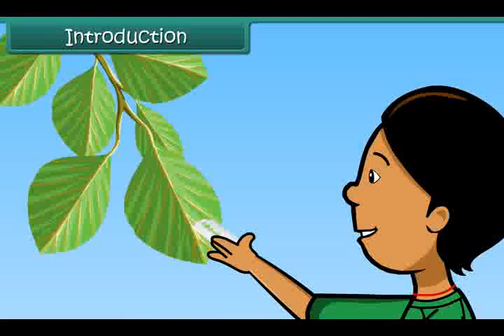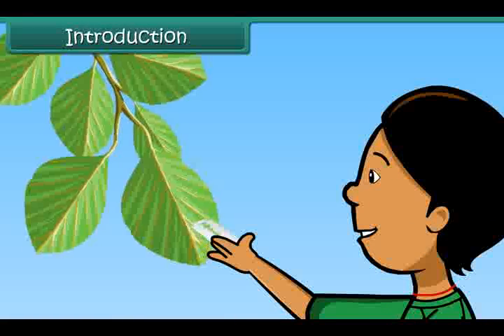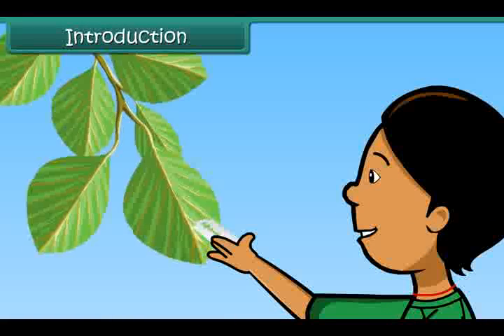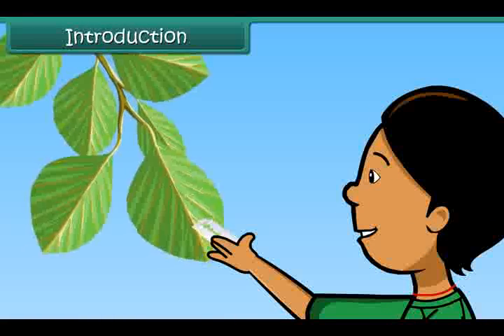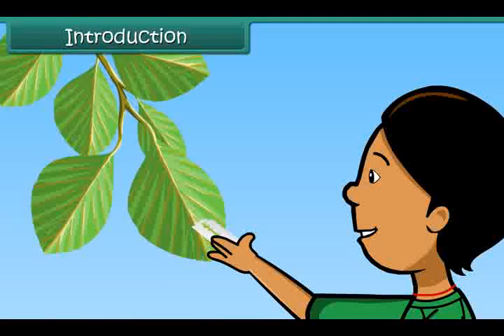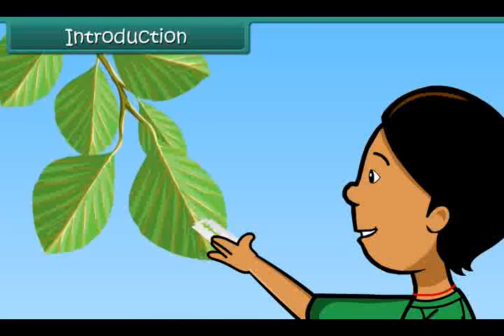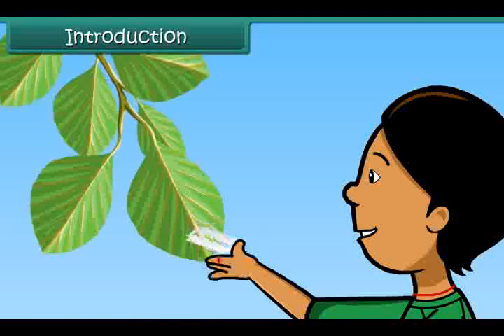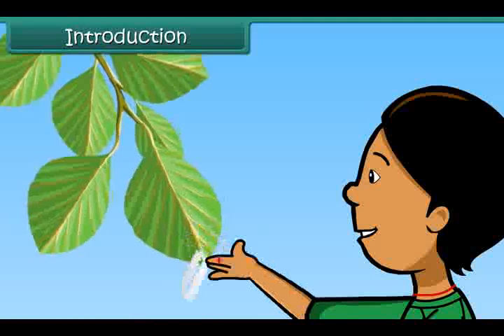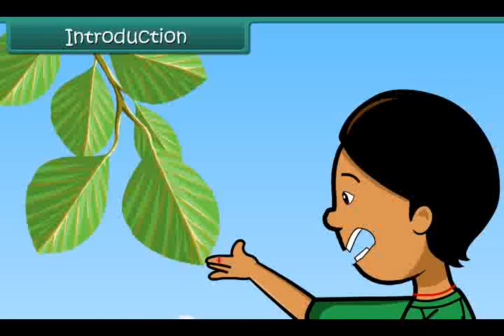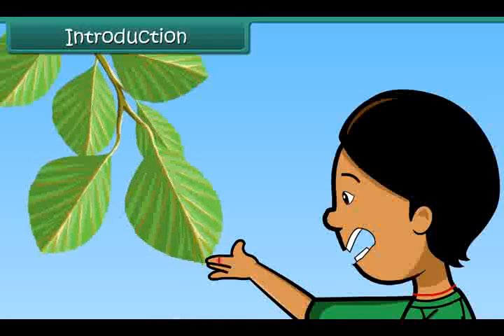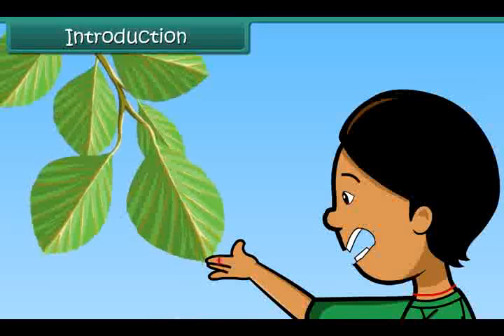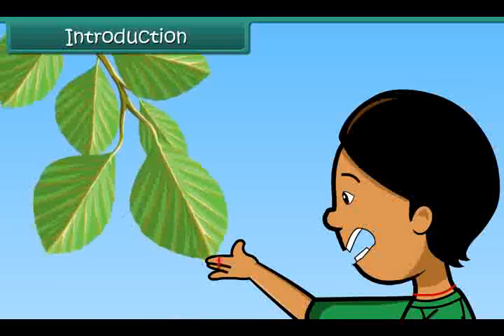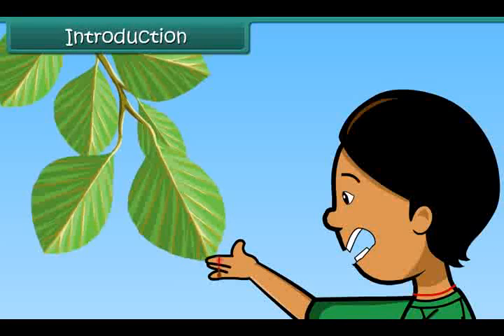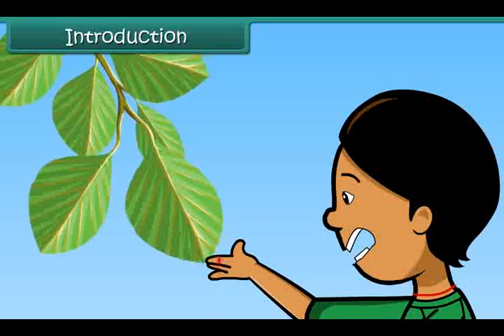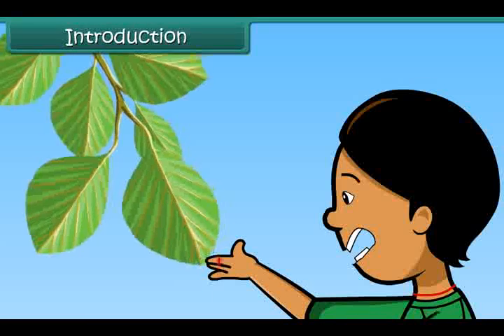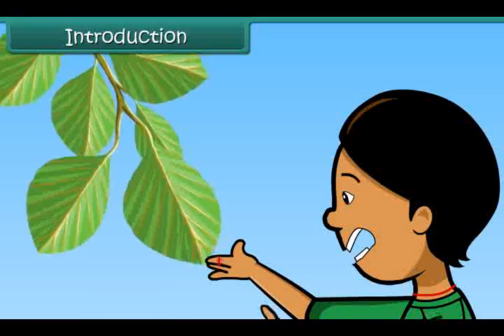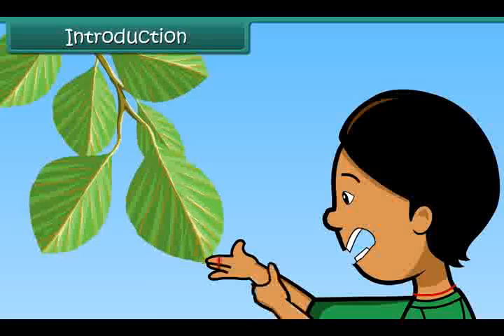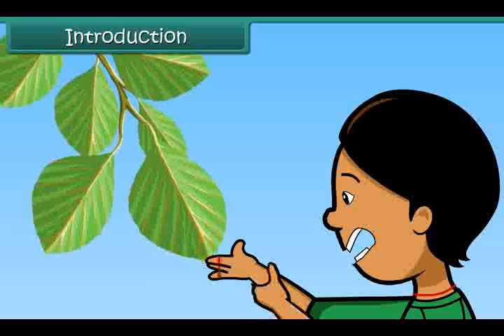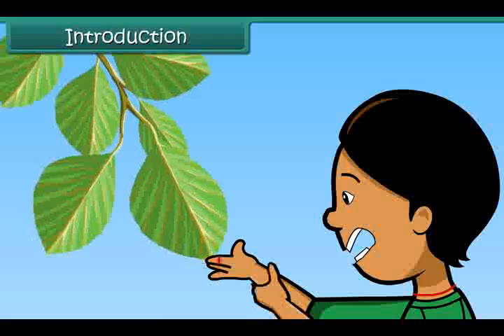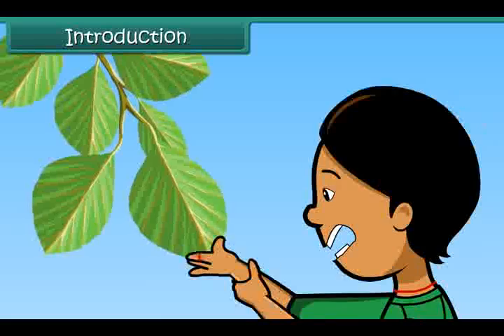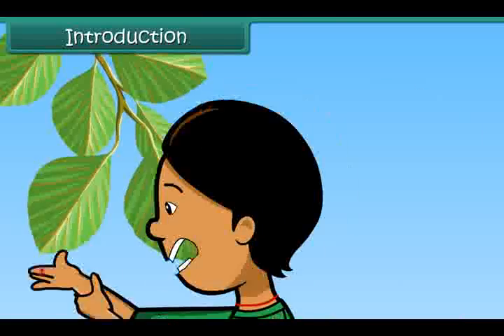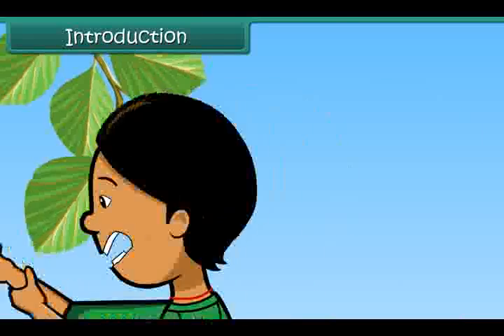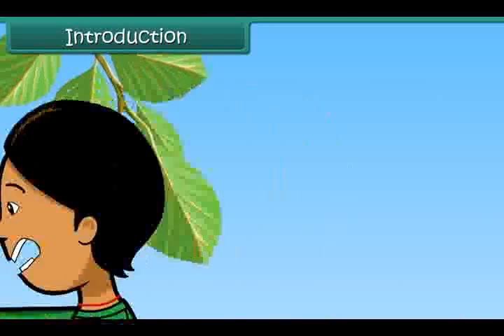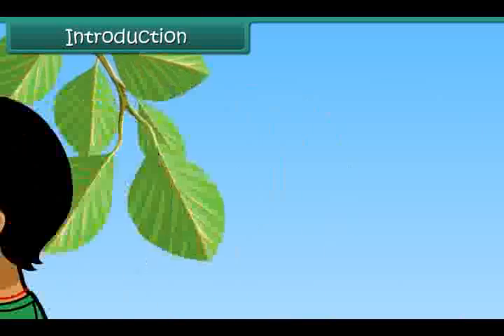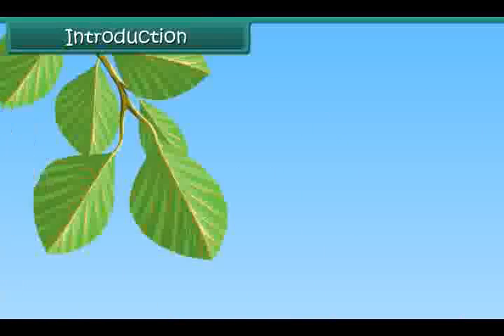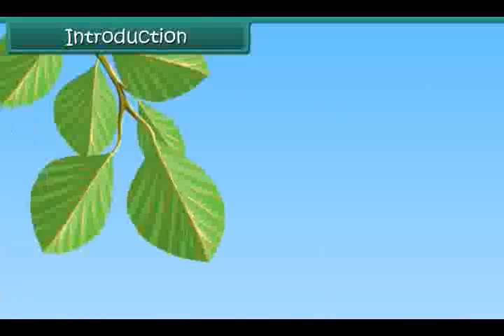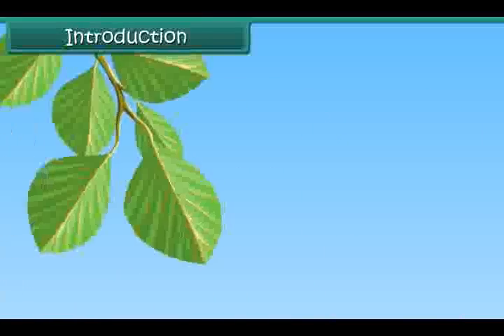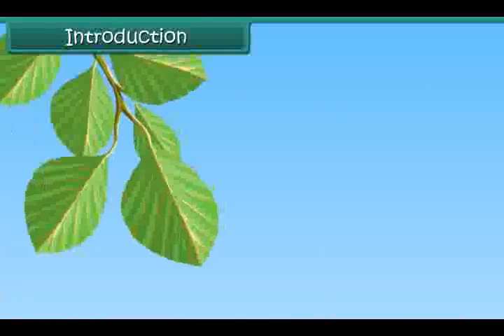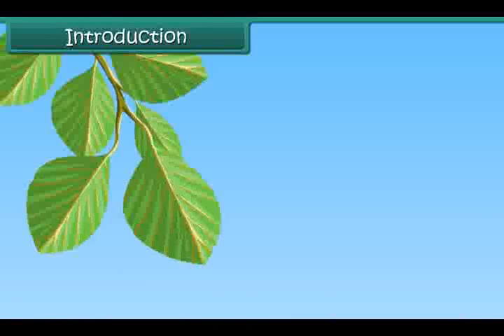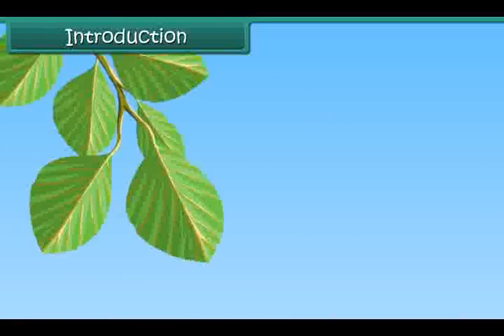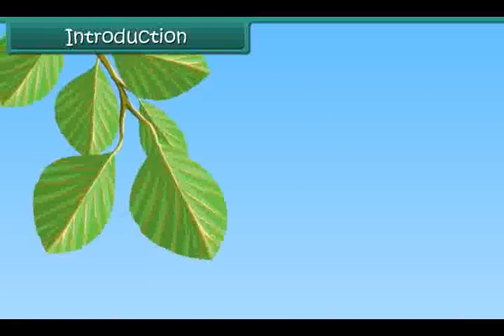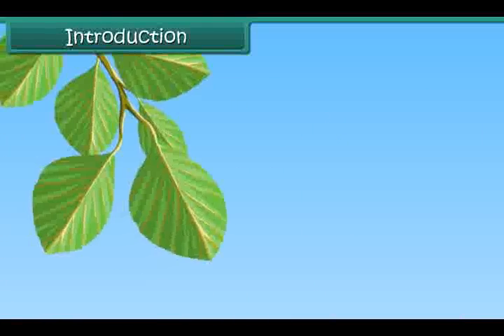Before she realizes, she has cut her finger. She rushes home holding her bleeding finger.